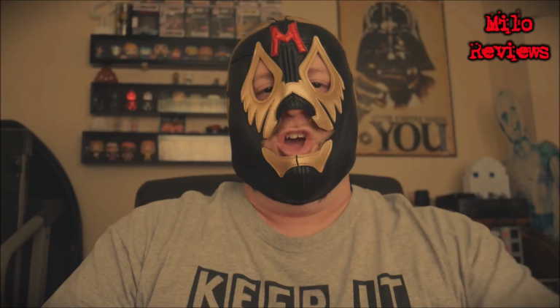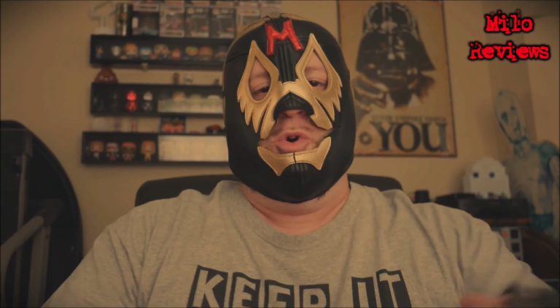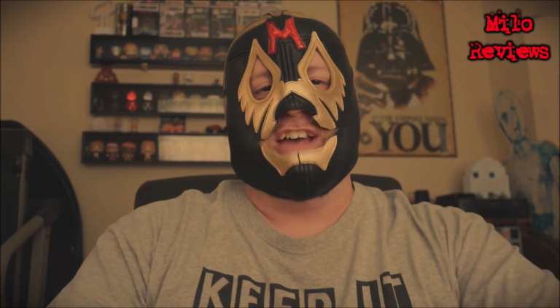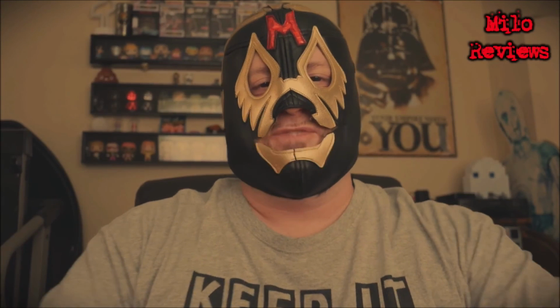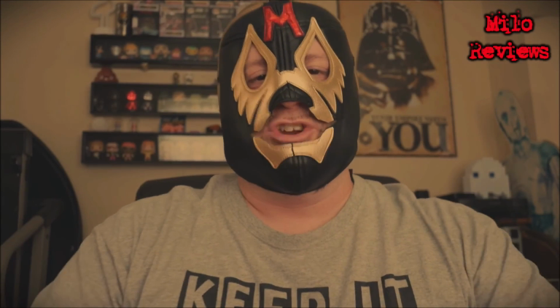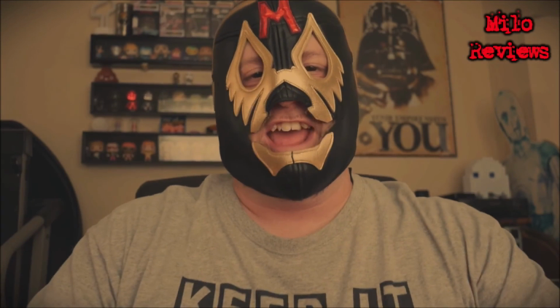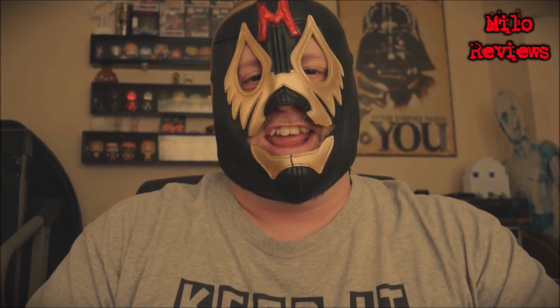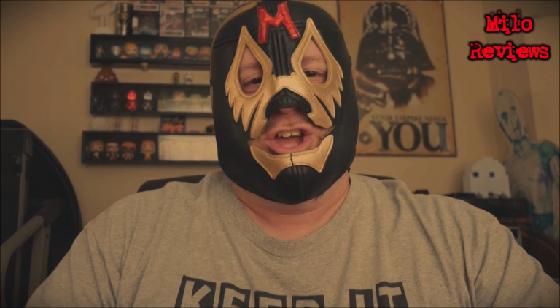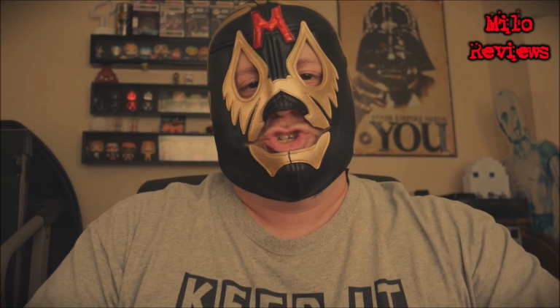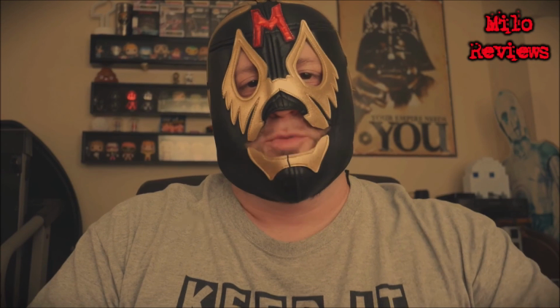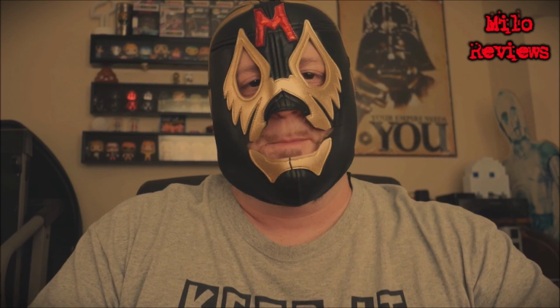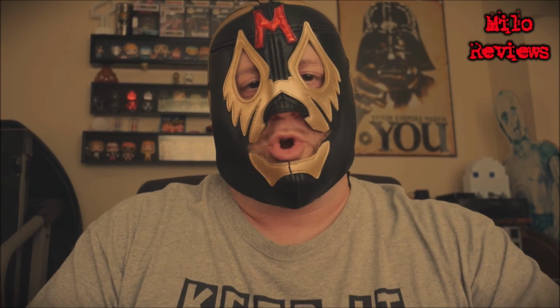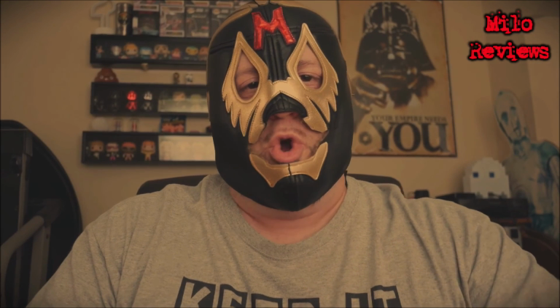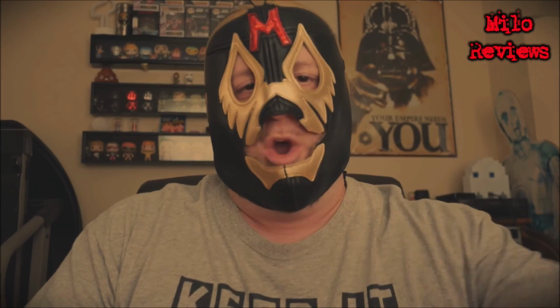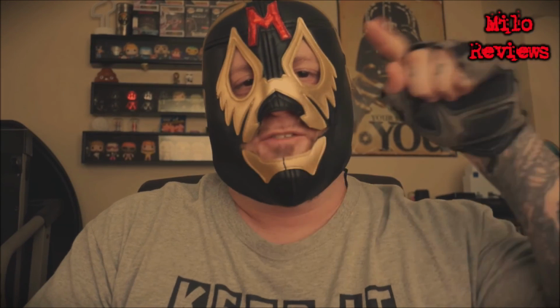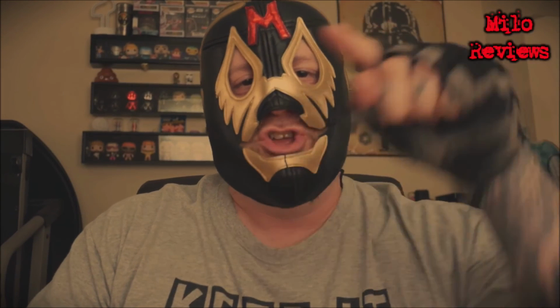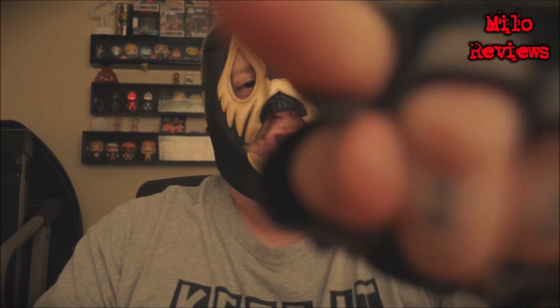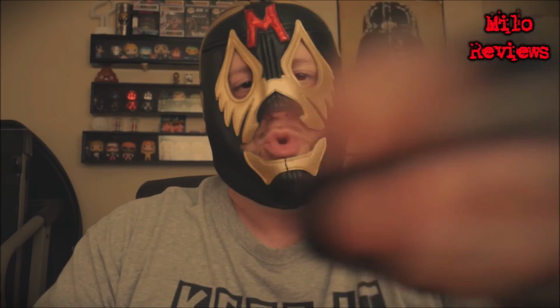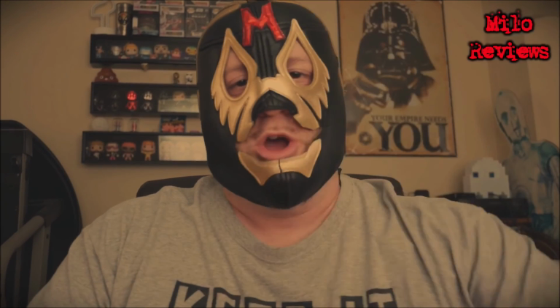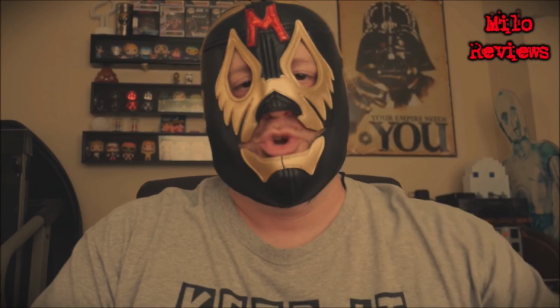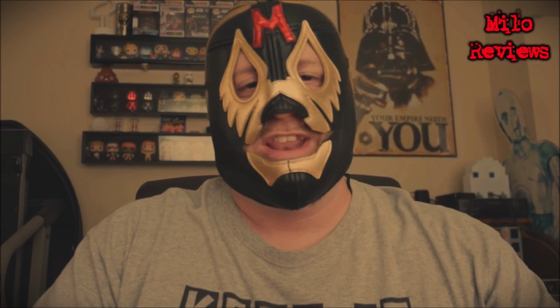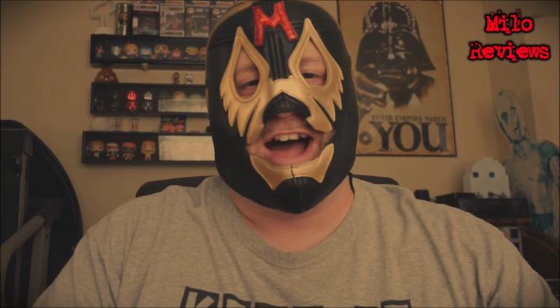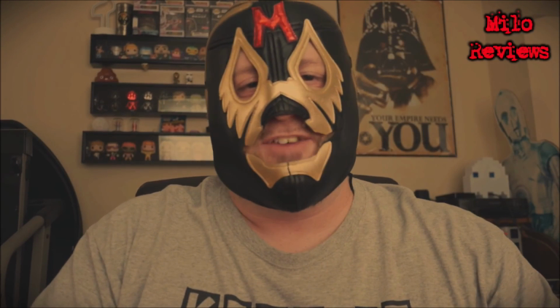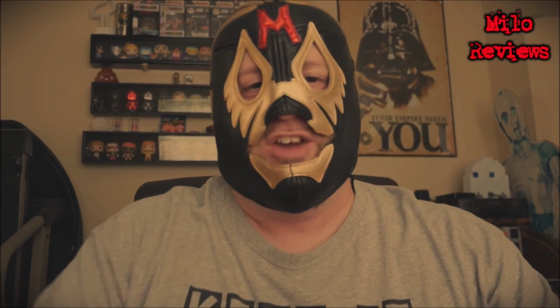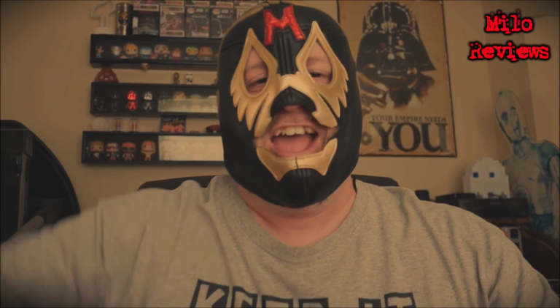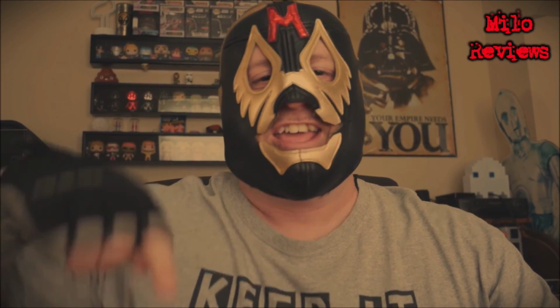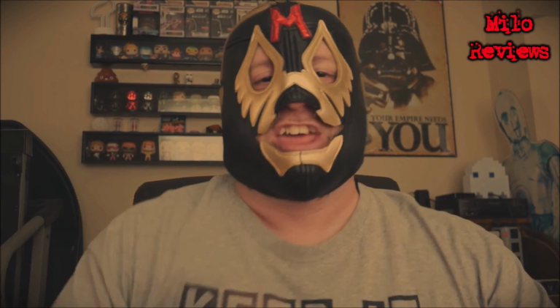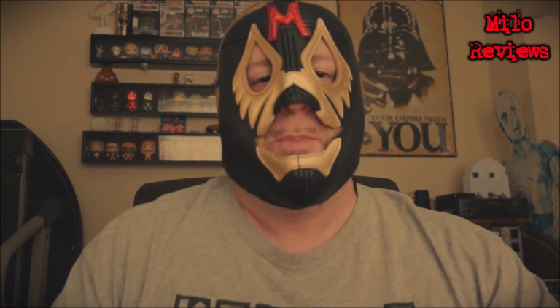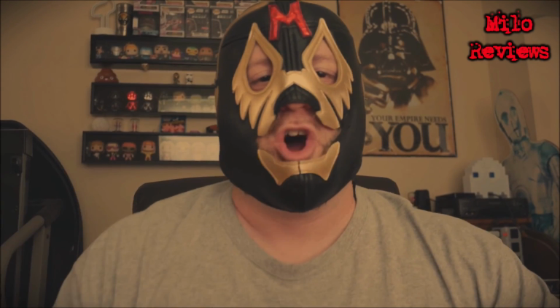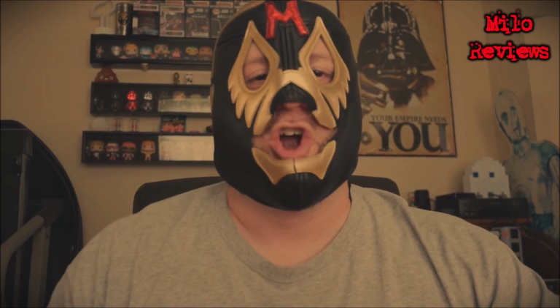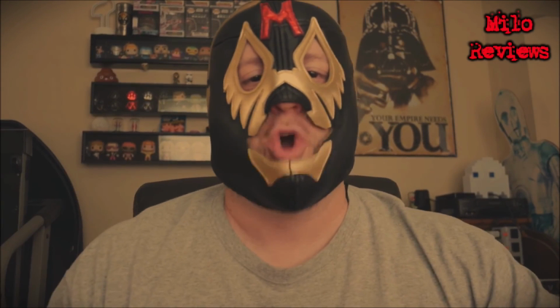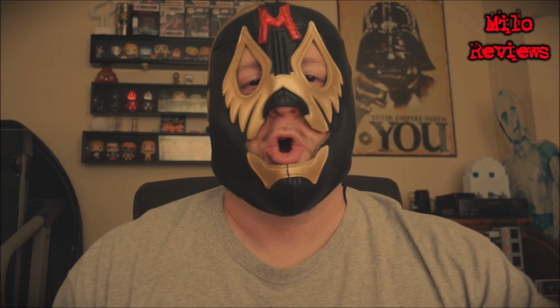Well, that's it for today. Just remember, whatever you do in life, keep it hardcore.